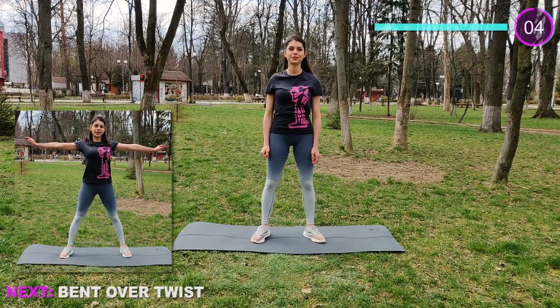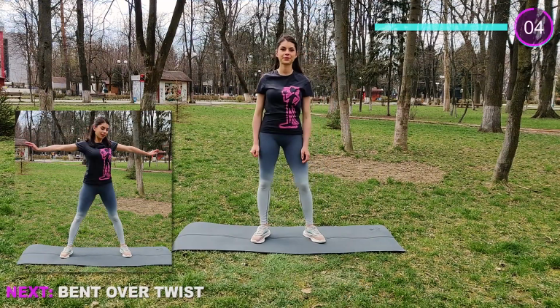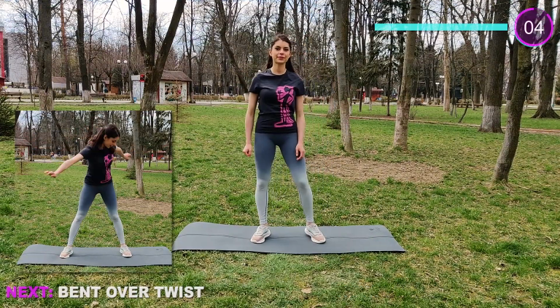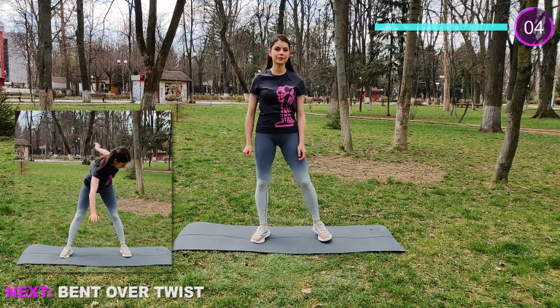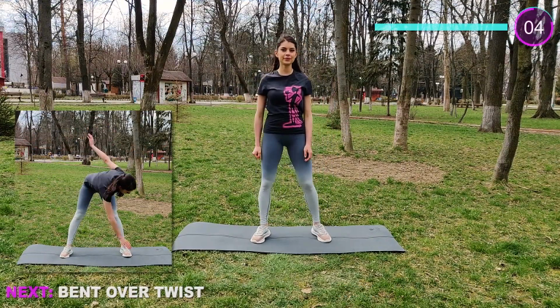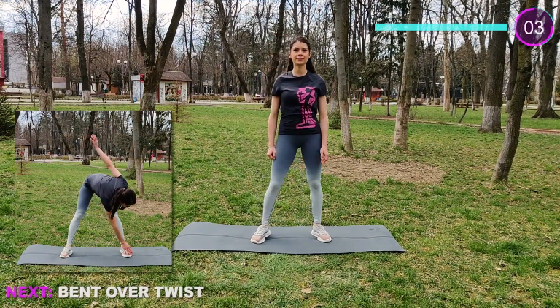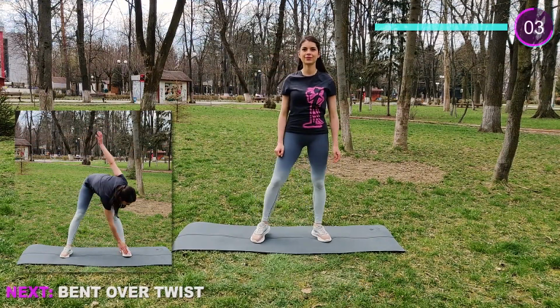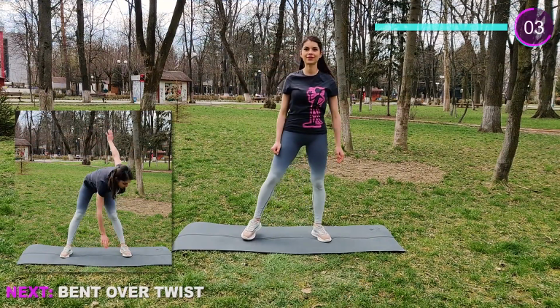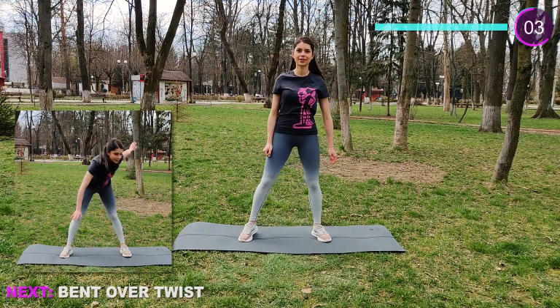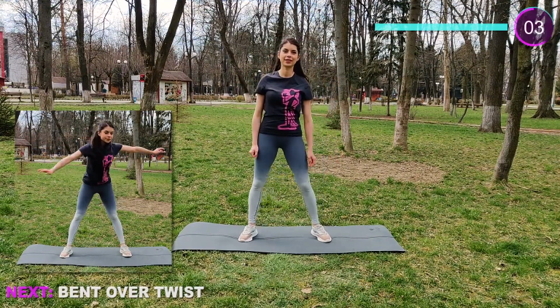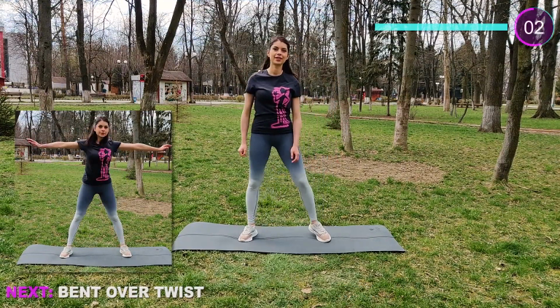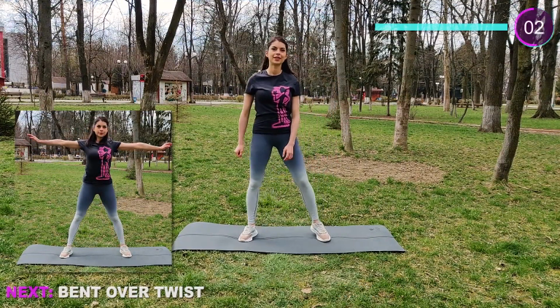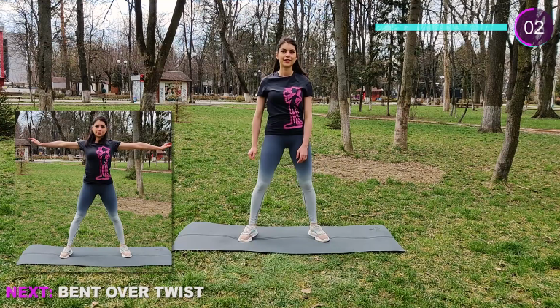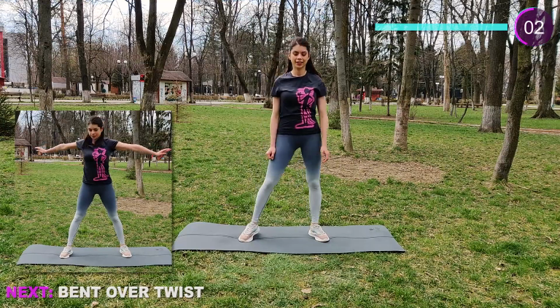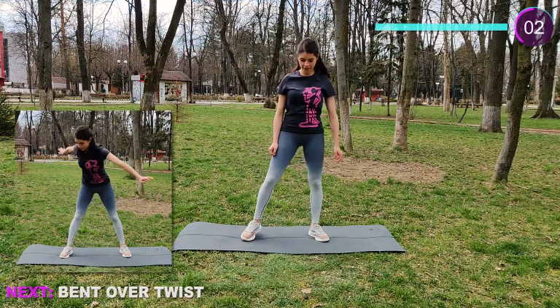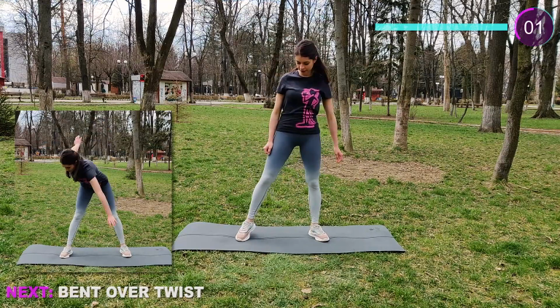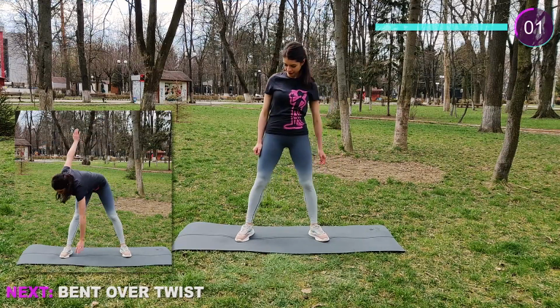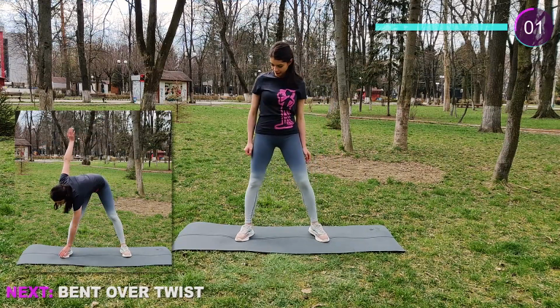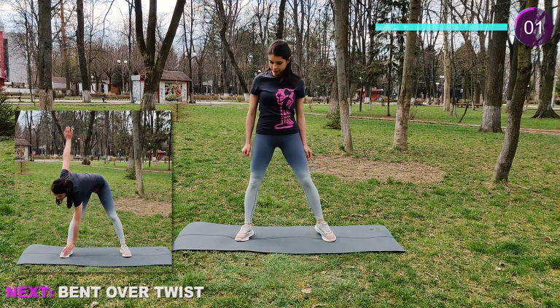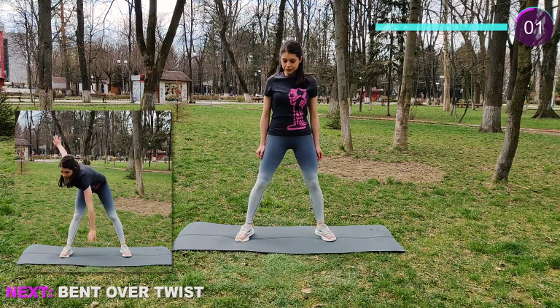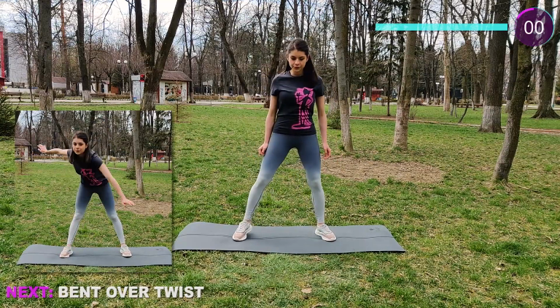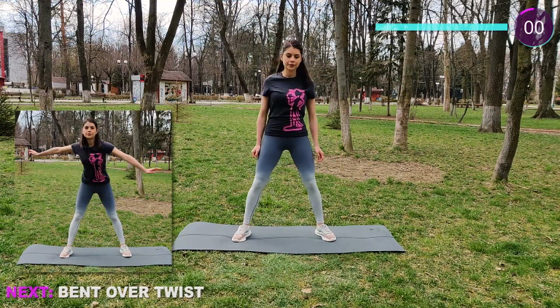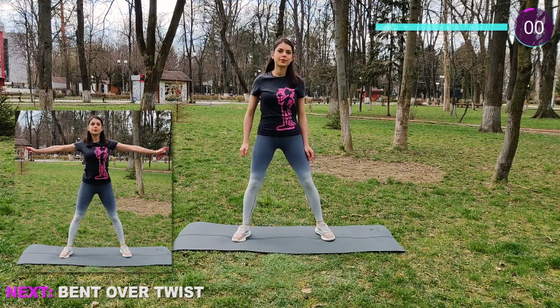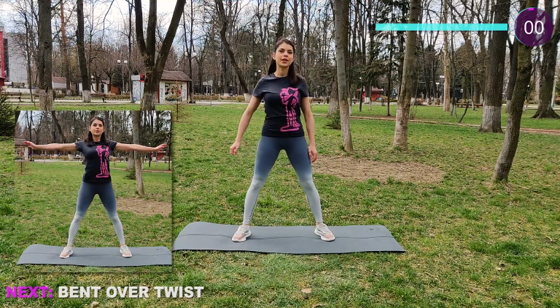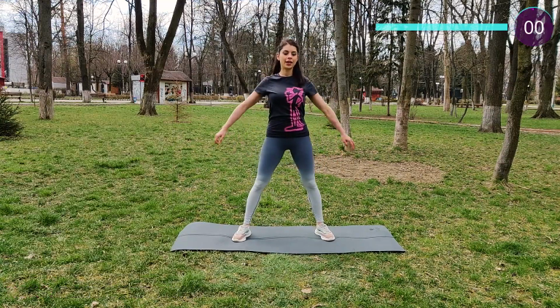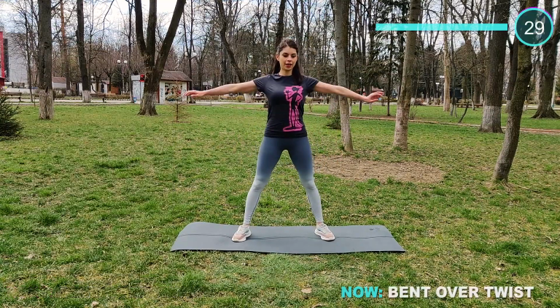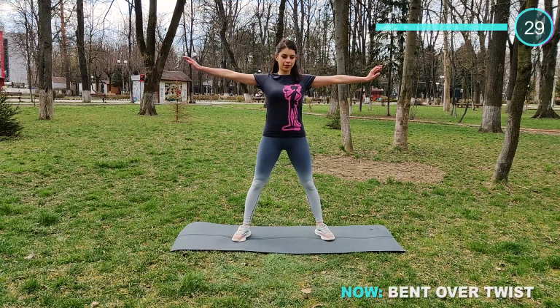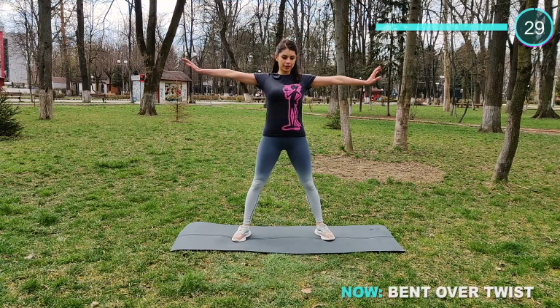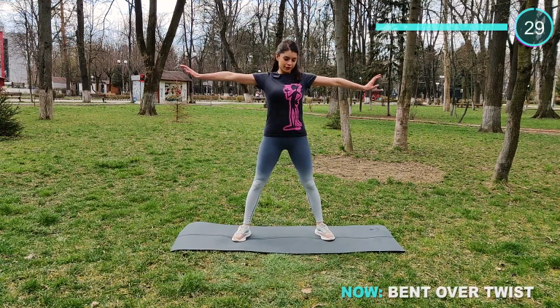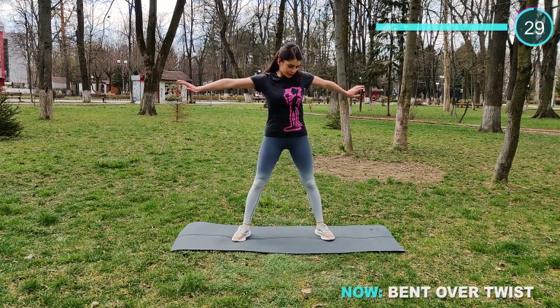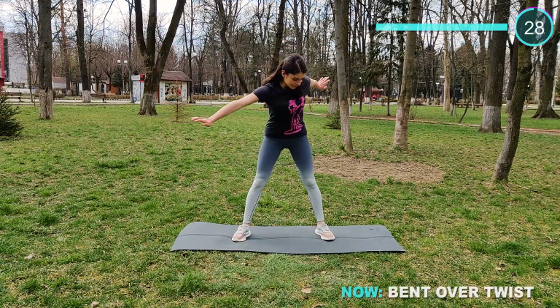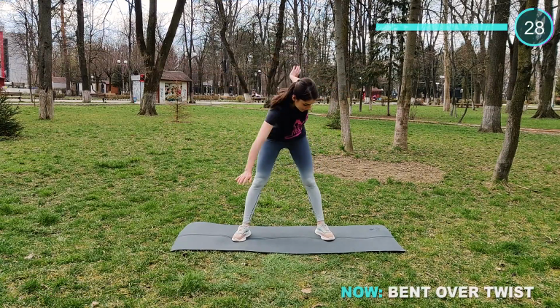Now we have some bent over twist. Try to touch your opposite foot, but don't worry if you're not so flexible — you're gonna get there.